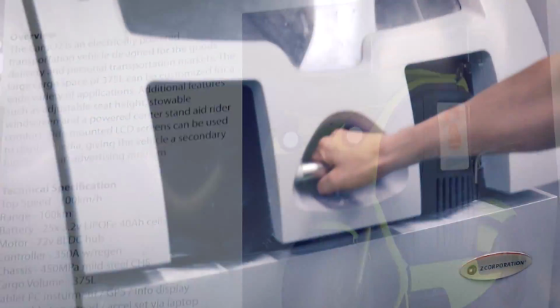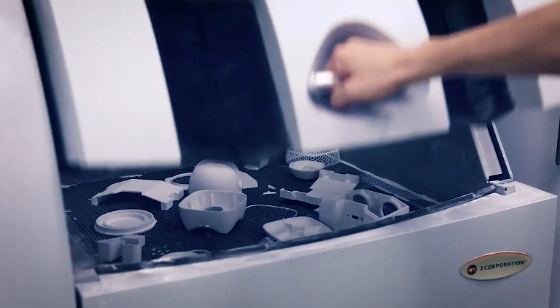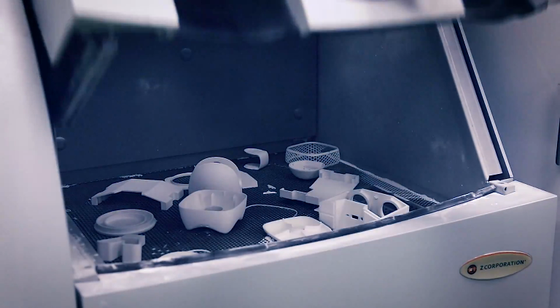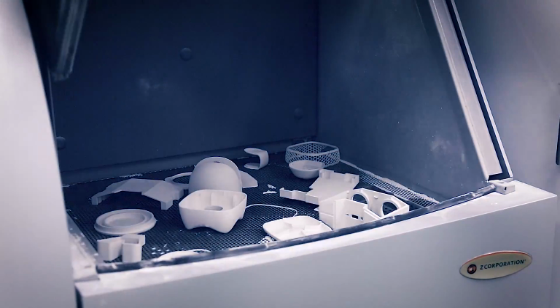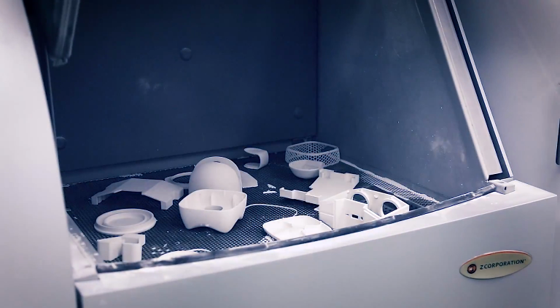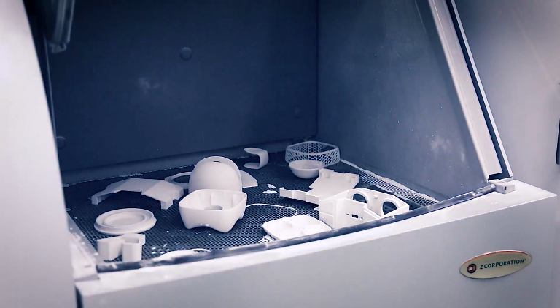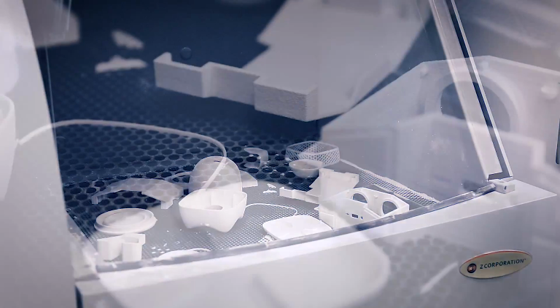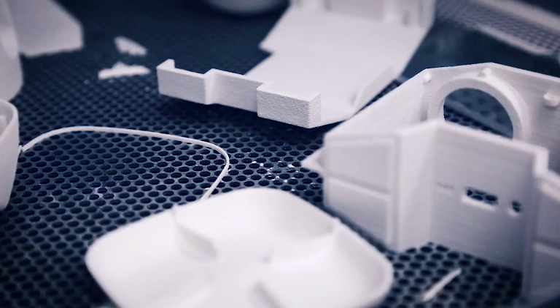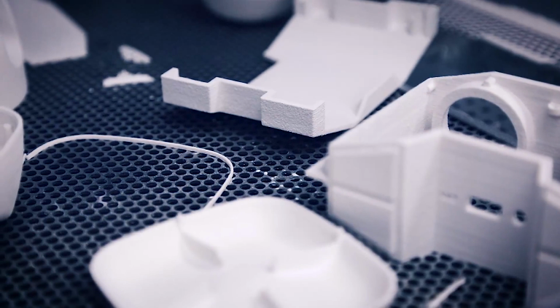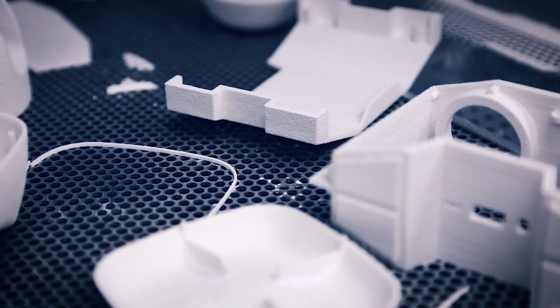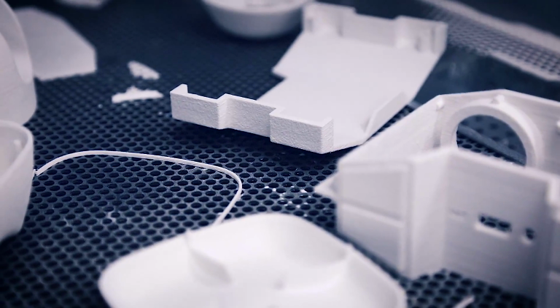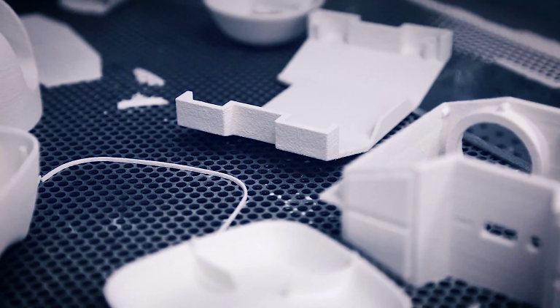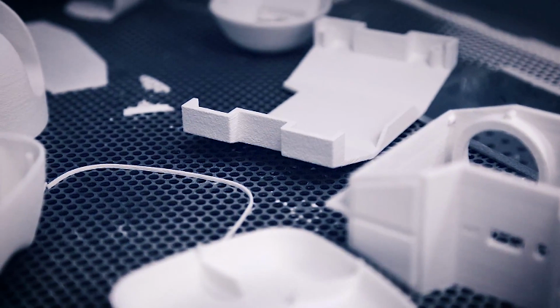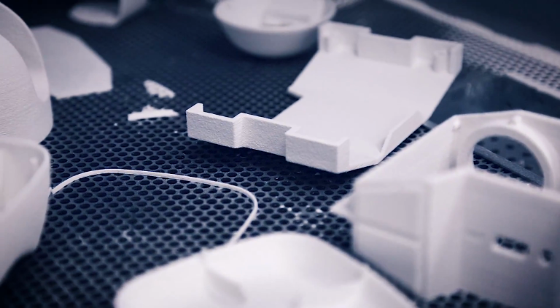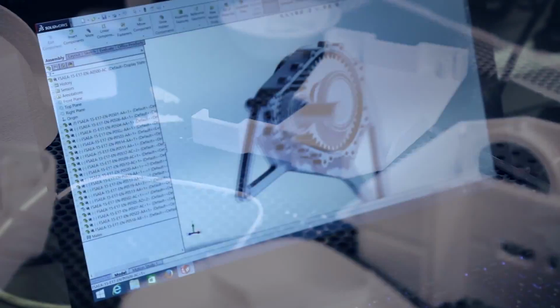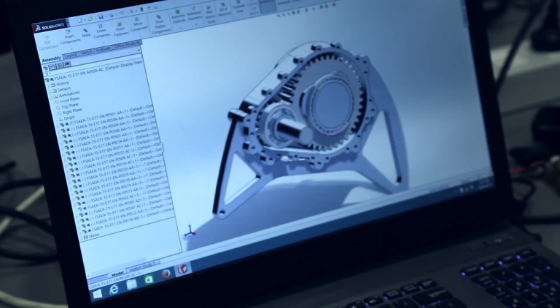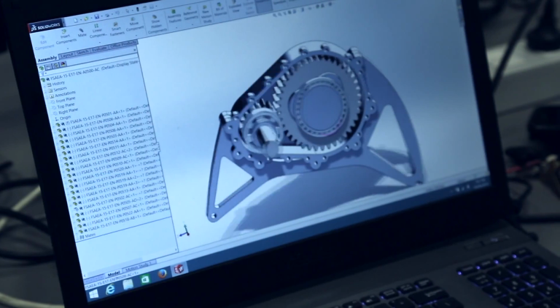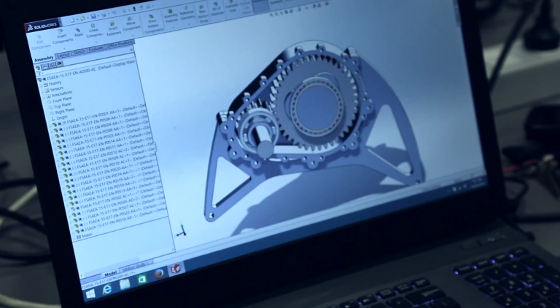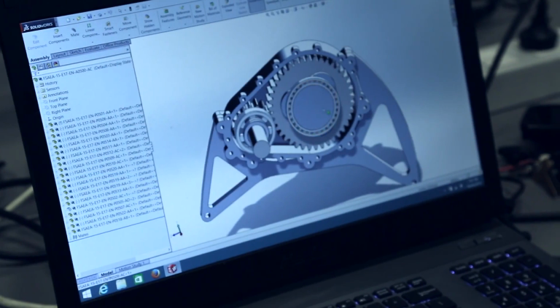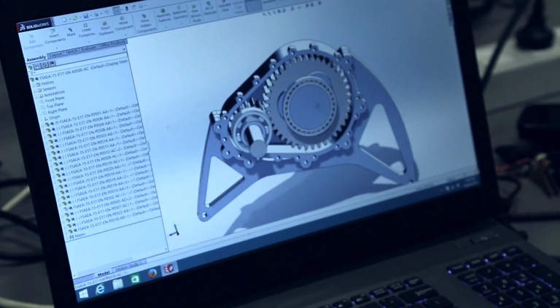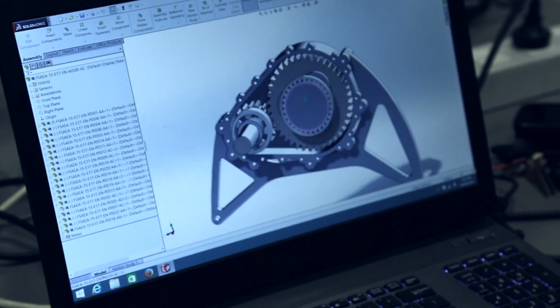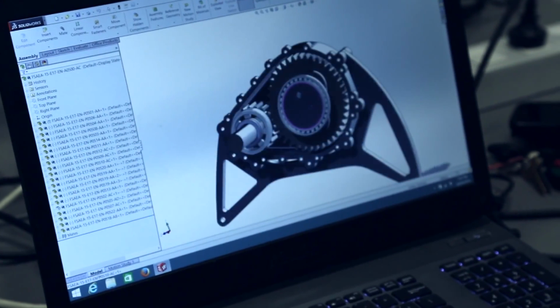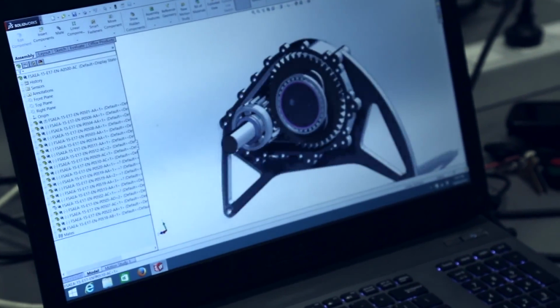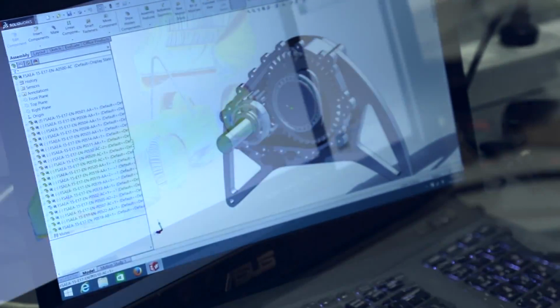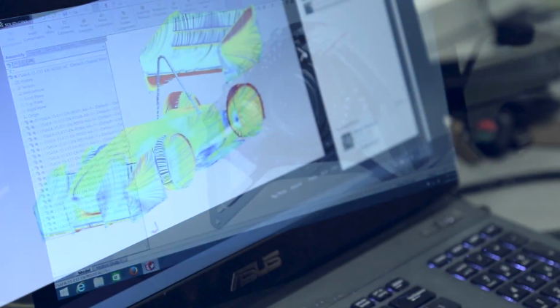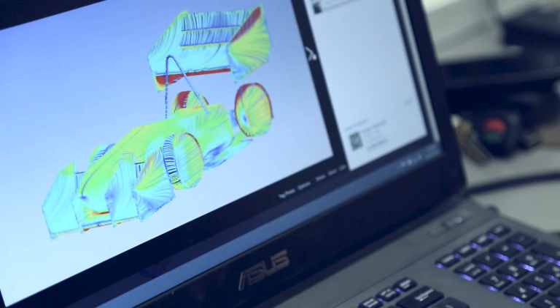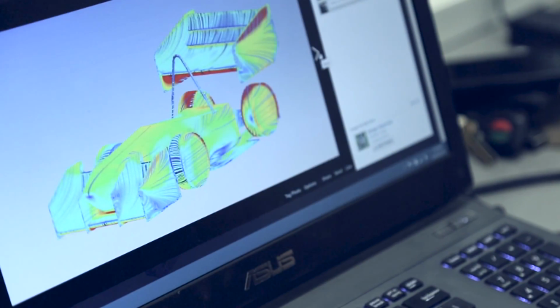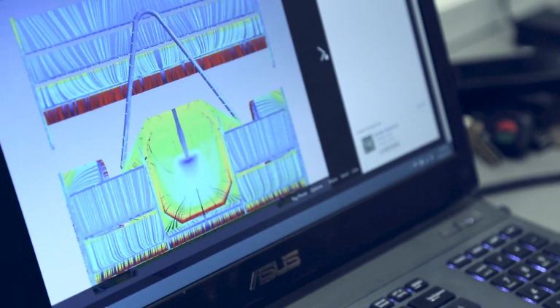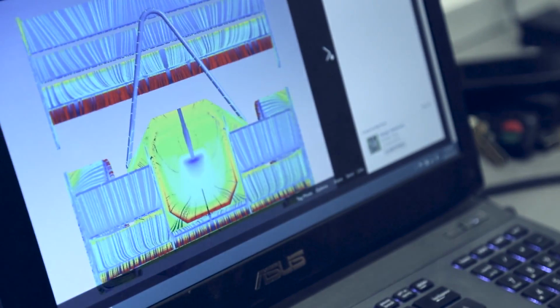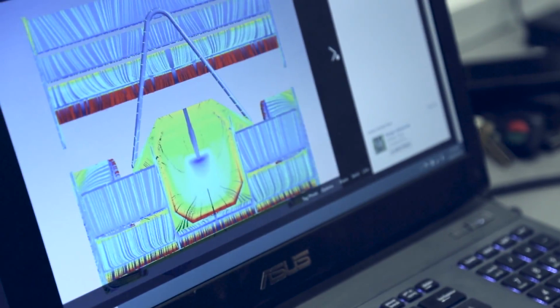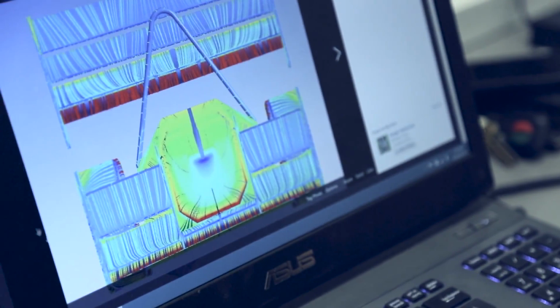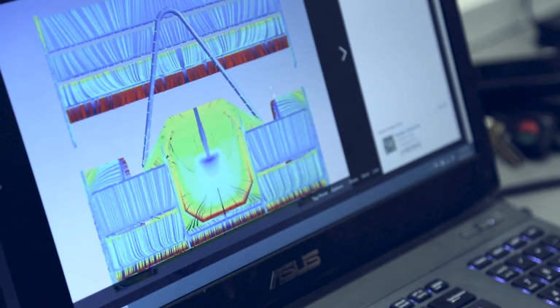We also have things such as 3D printers and other workshops where you can actually build your own parts that you've designed yourself.